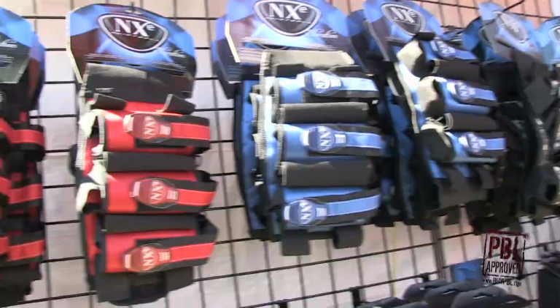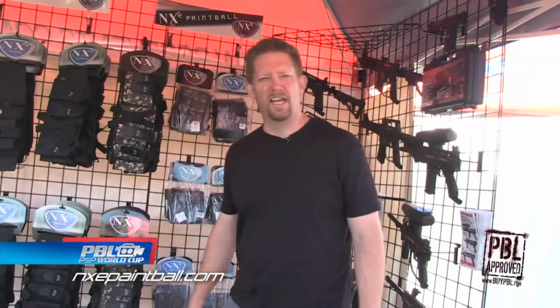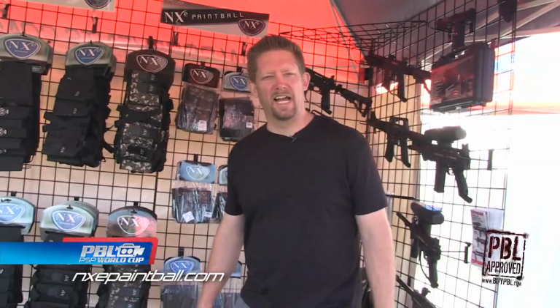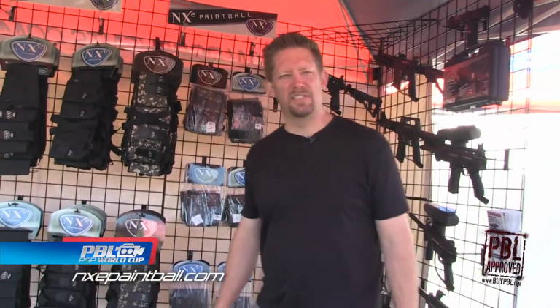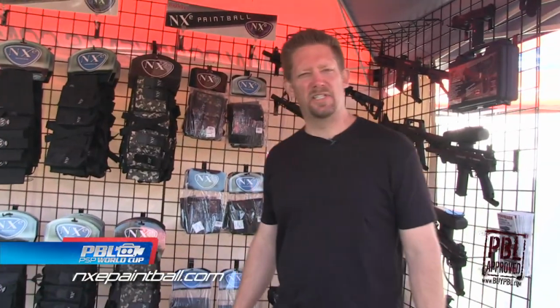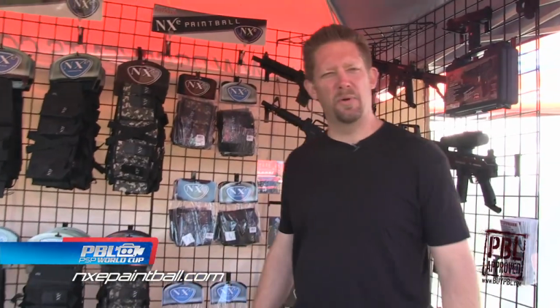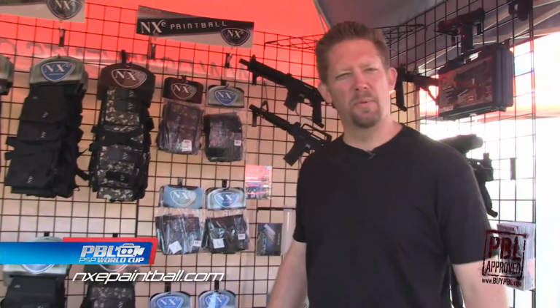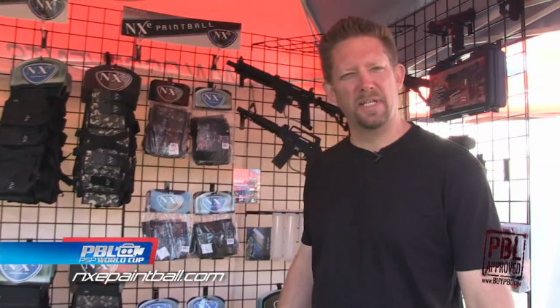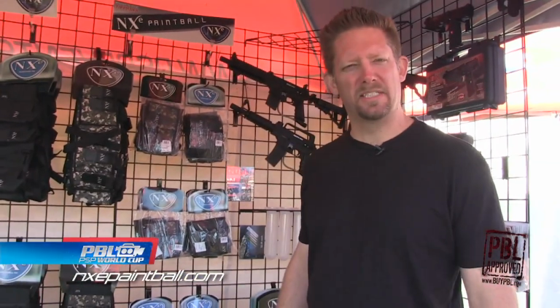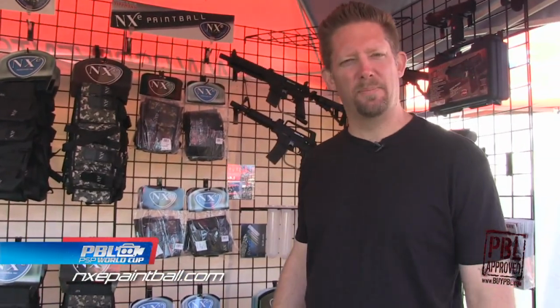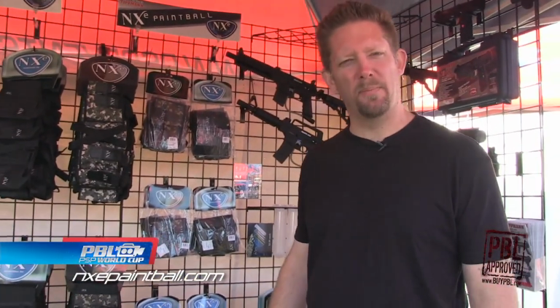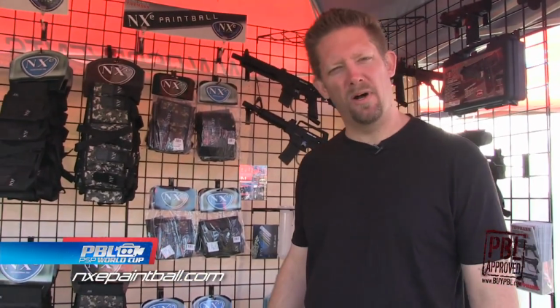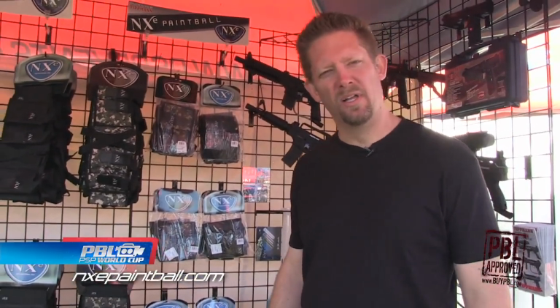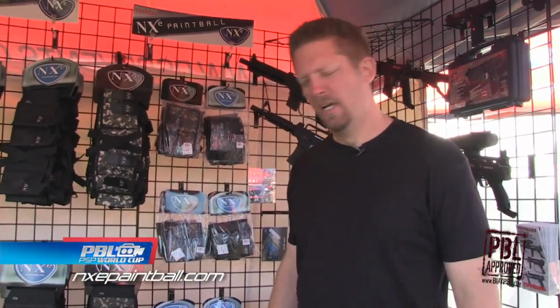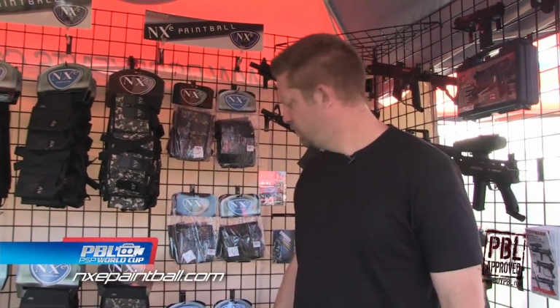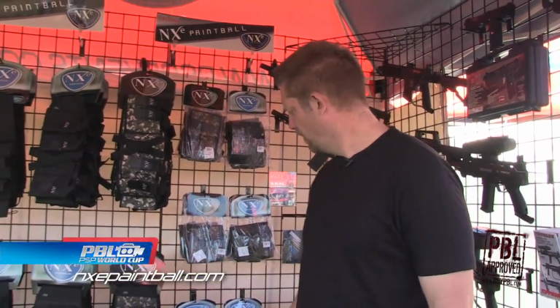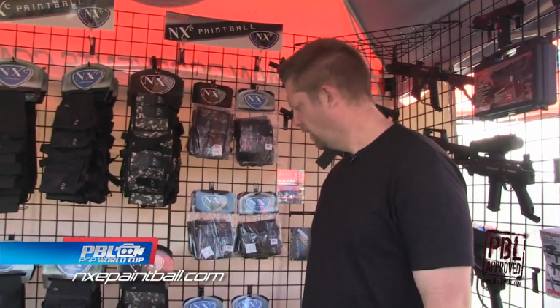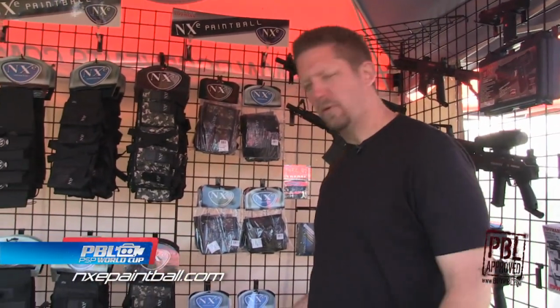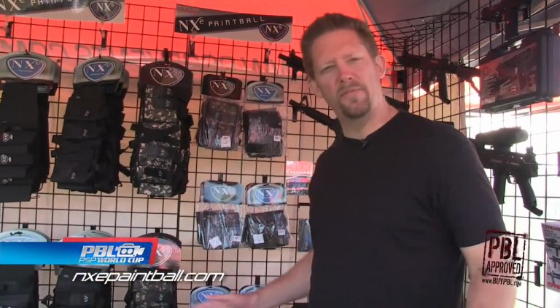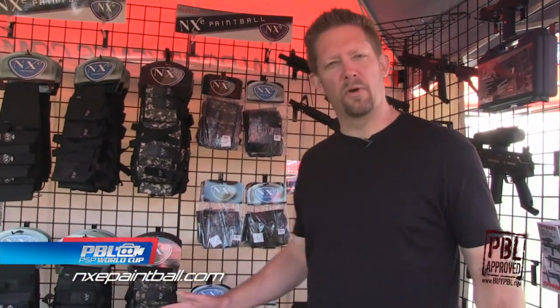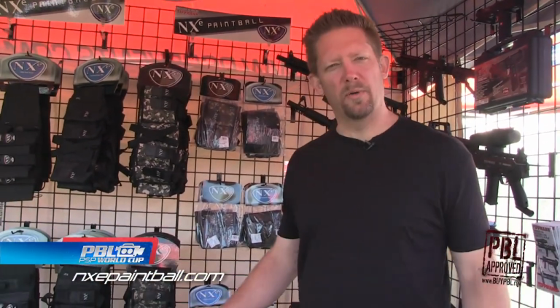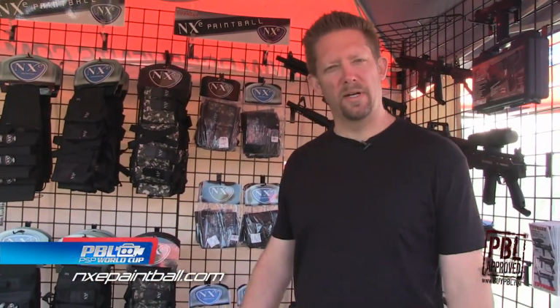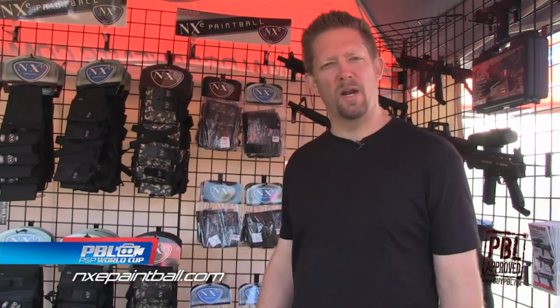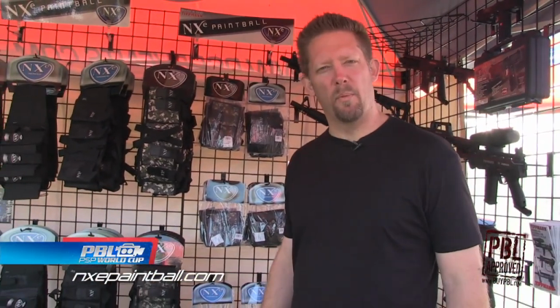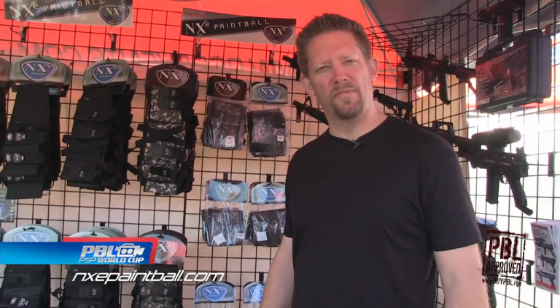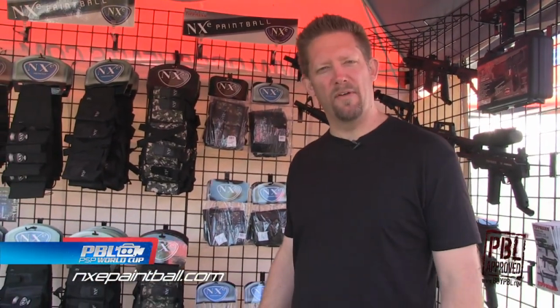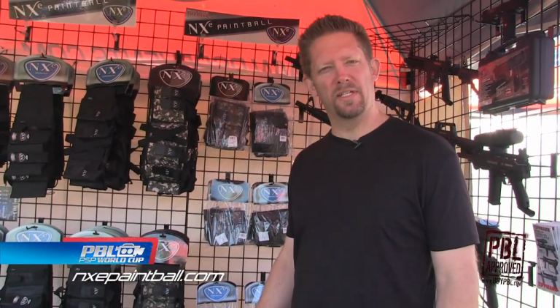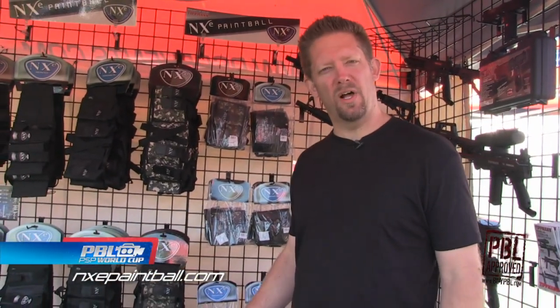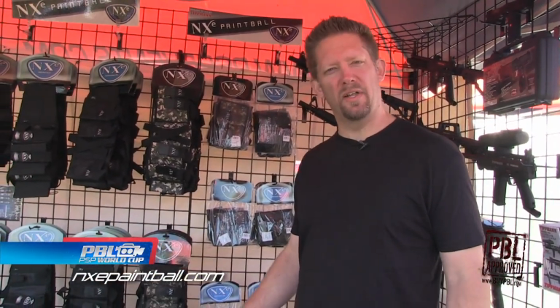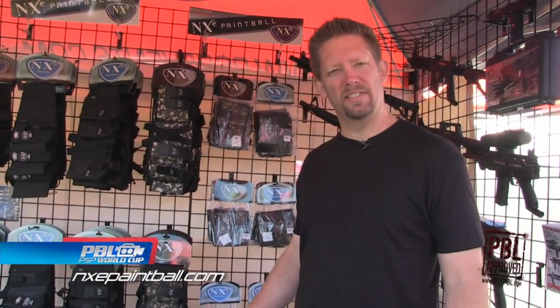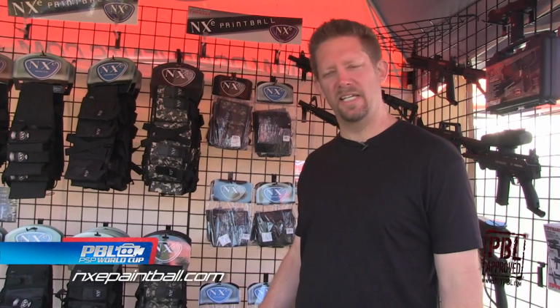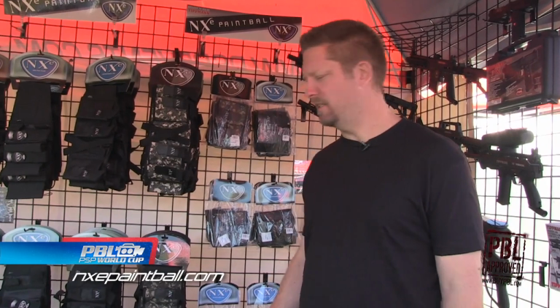Hey guys, it's Theo here with NXE Paintball. Just want to give you a quick rundown of what we've got for this holiday season.